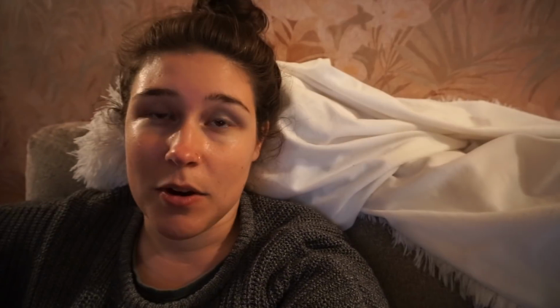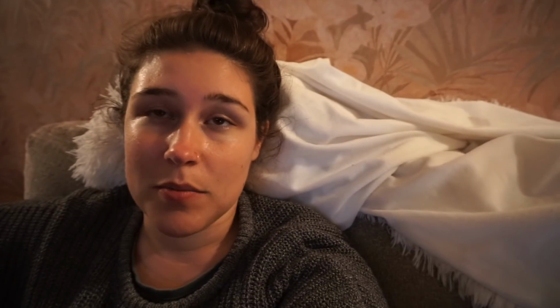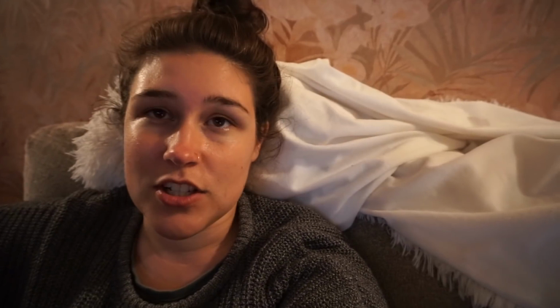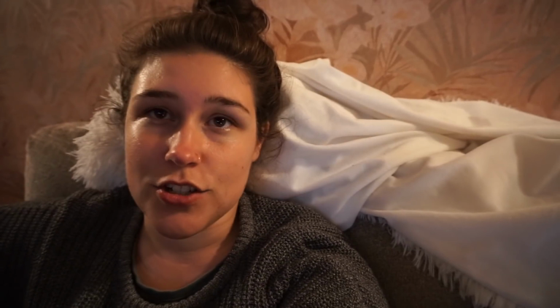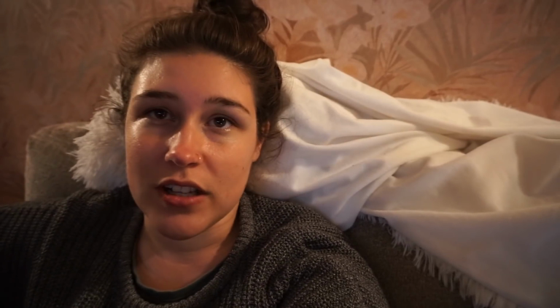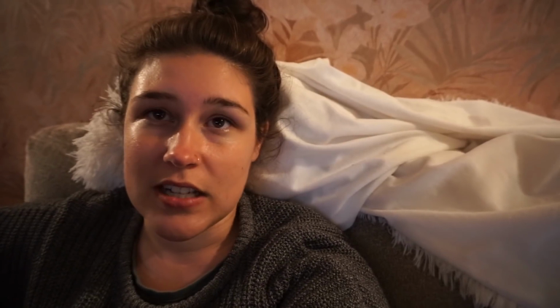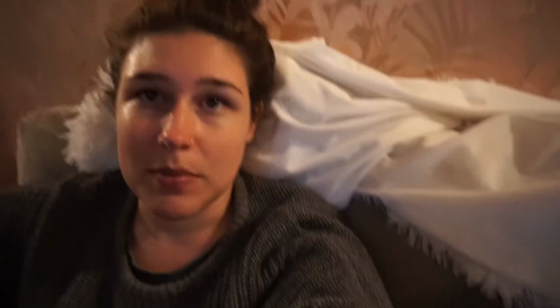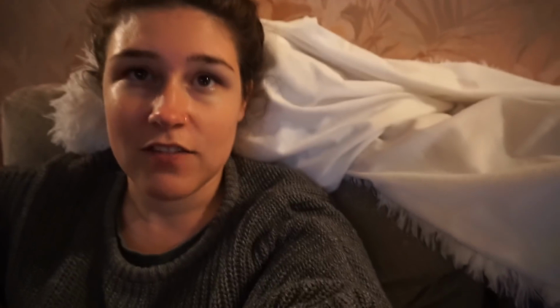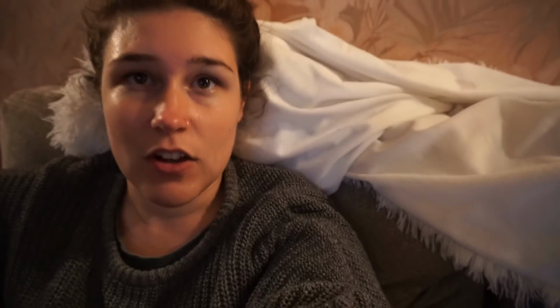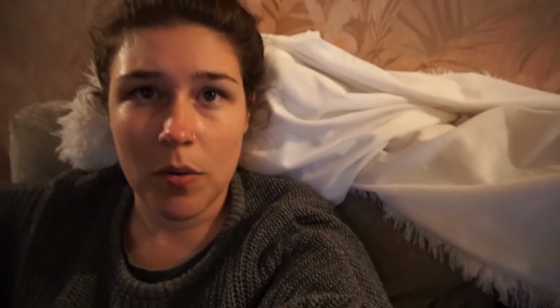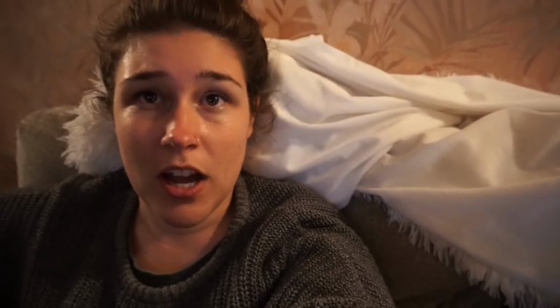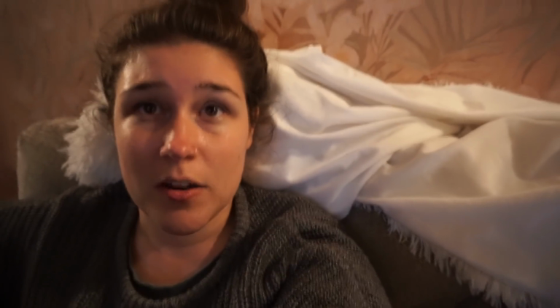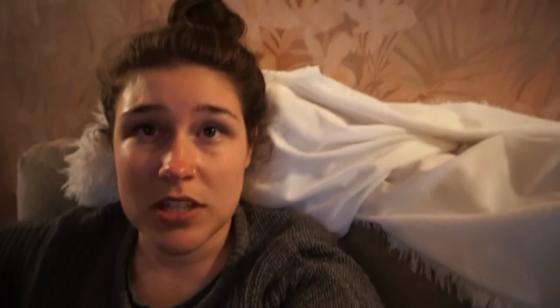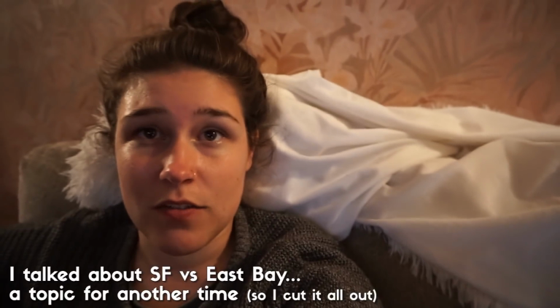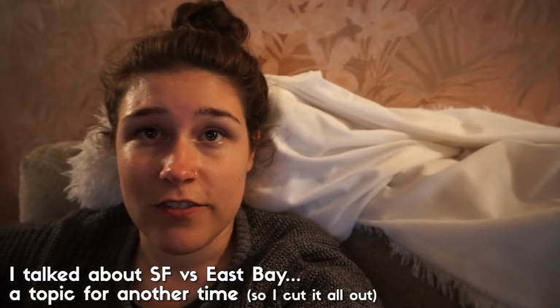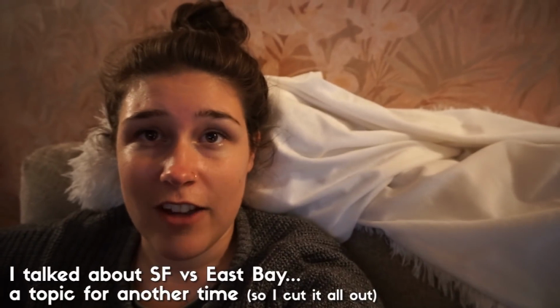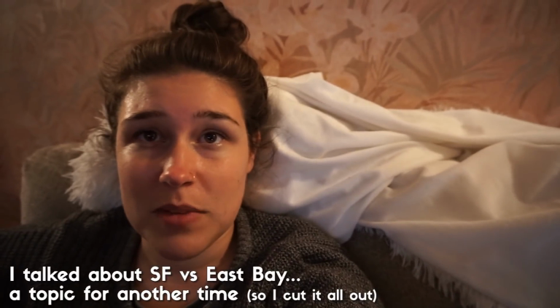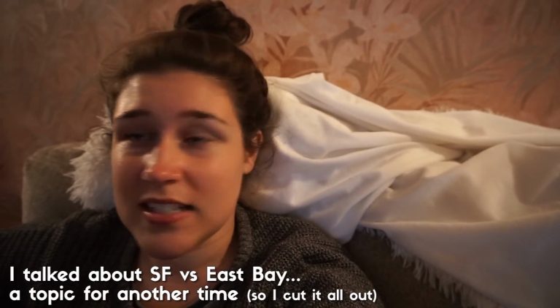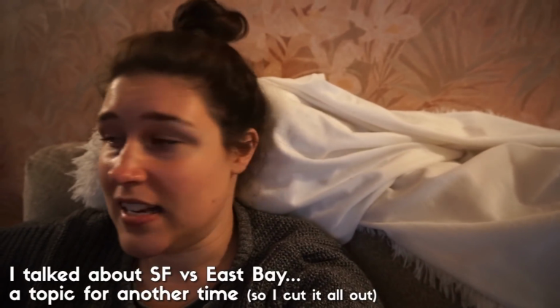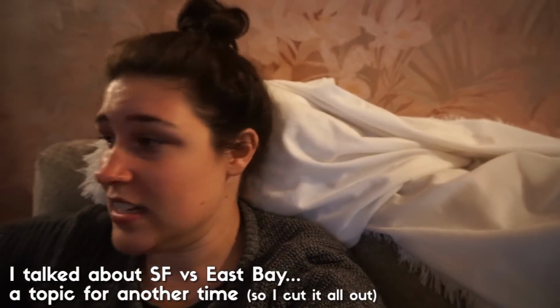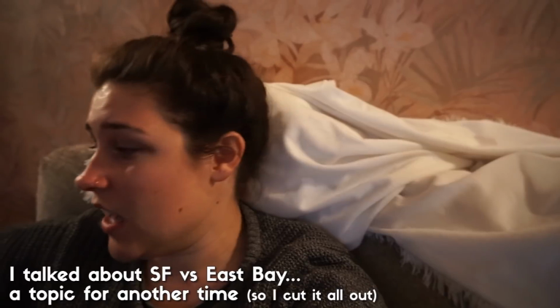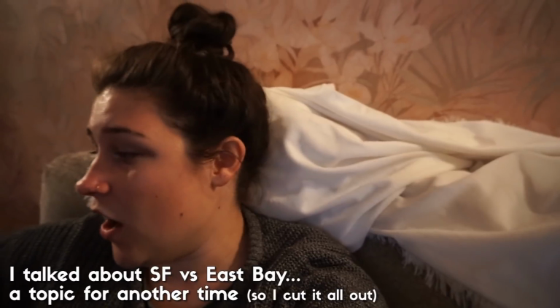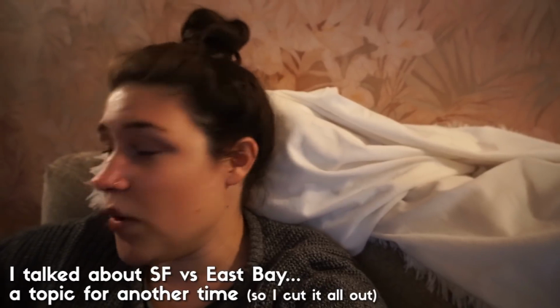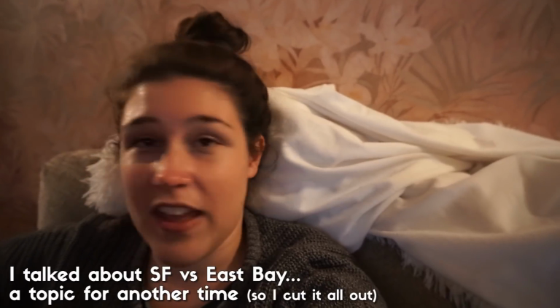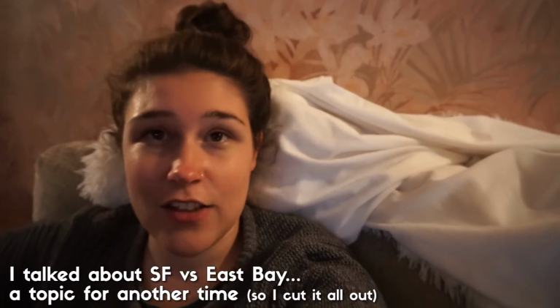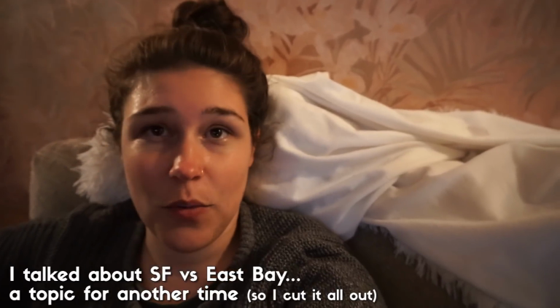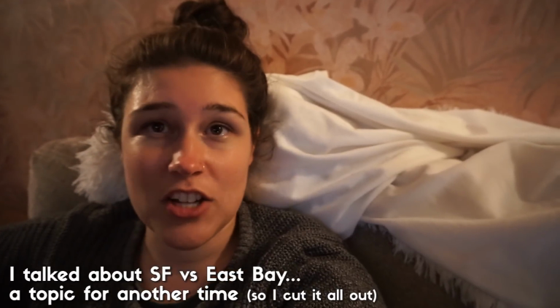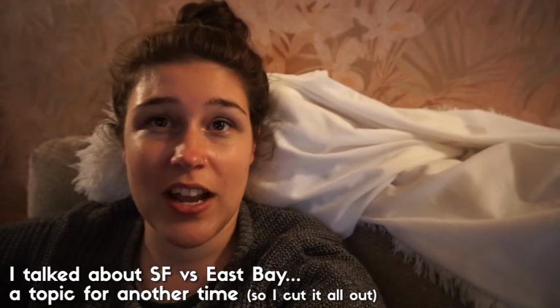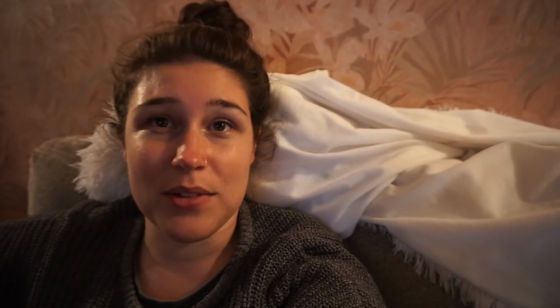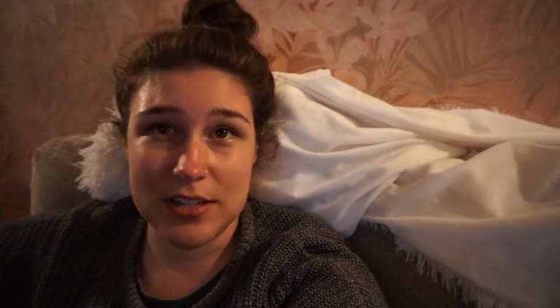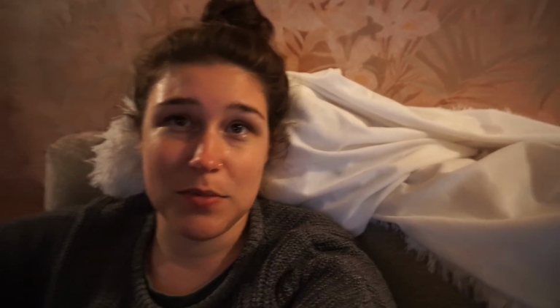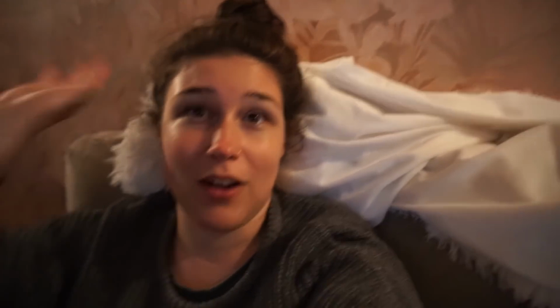Tomorrow I'm going to do like a day-in-my-life video. I've been talking for five minutes — I need to go. Thank you for watching. I will see you tomorrow.